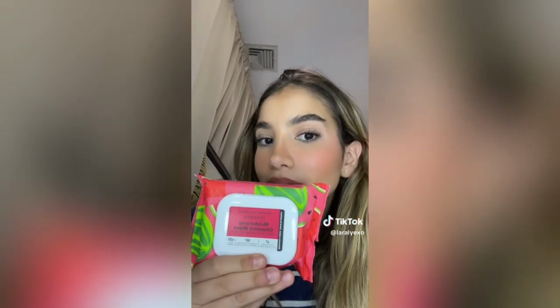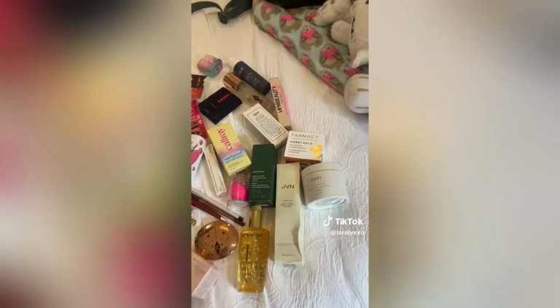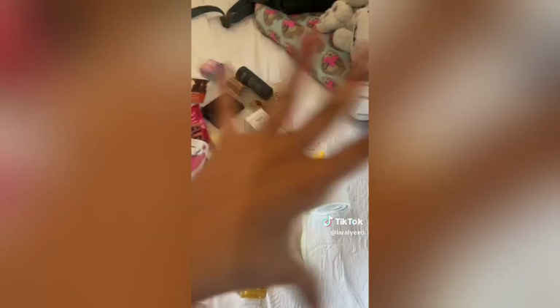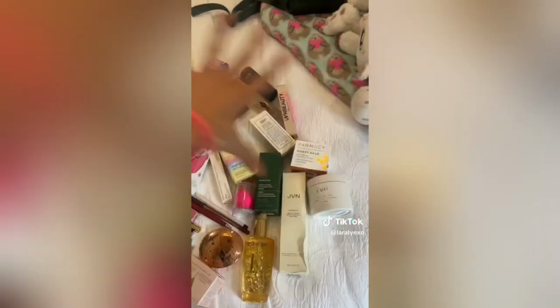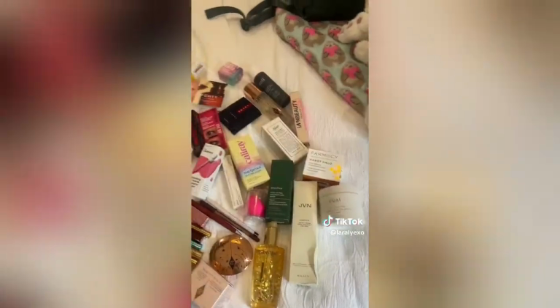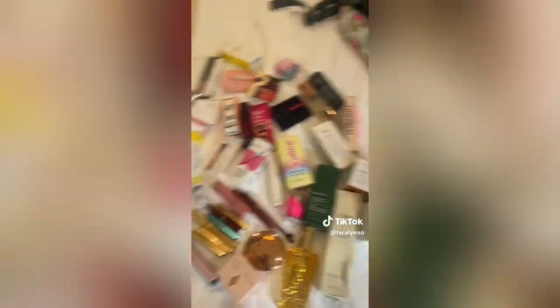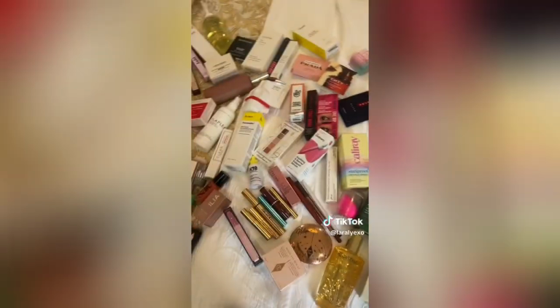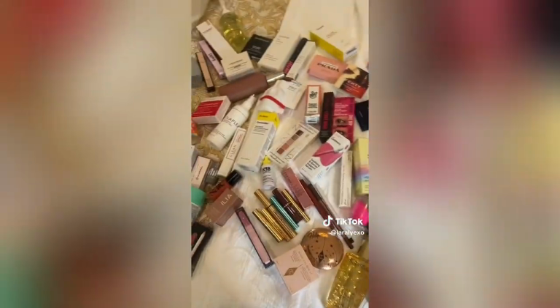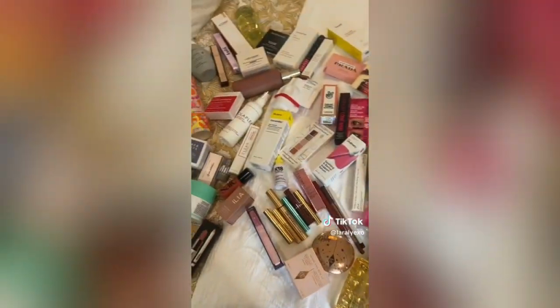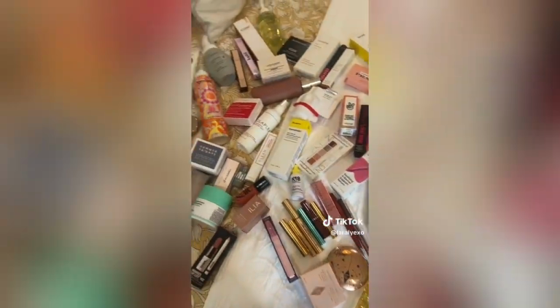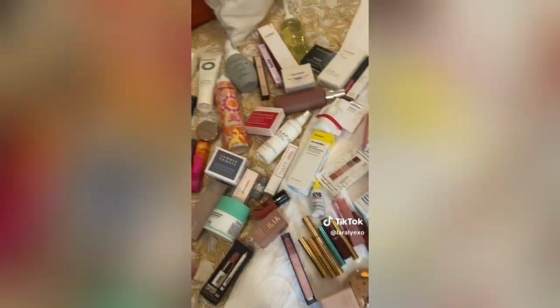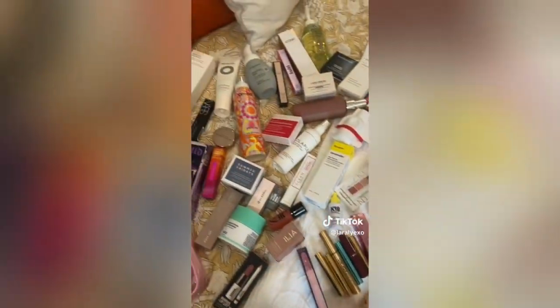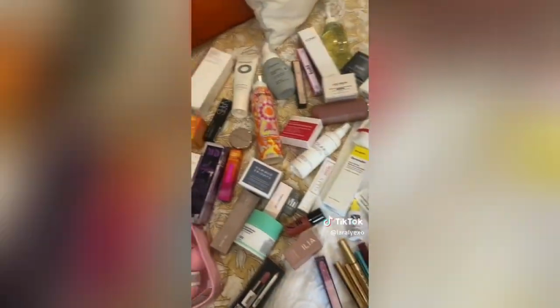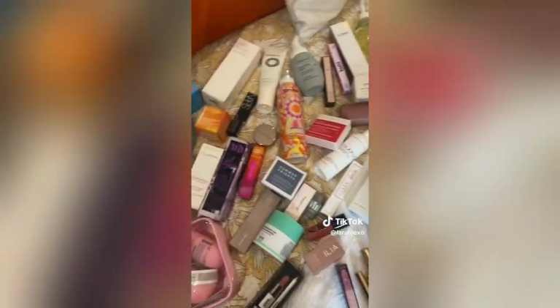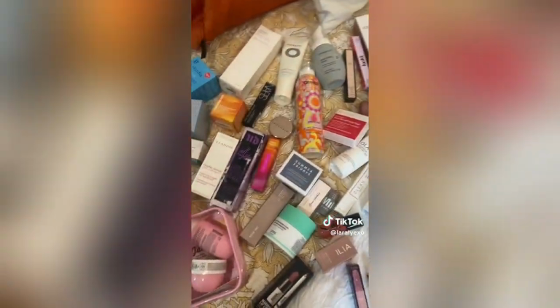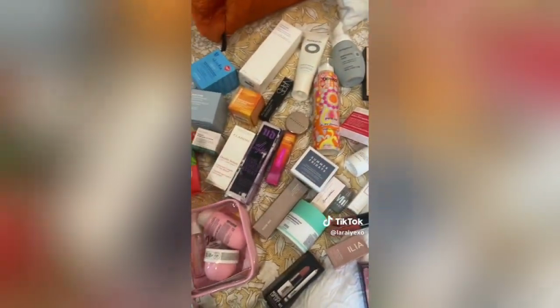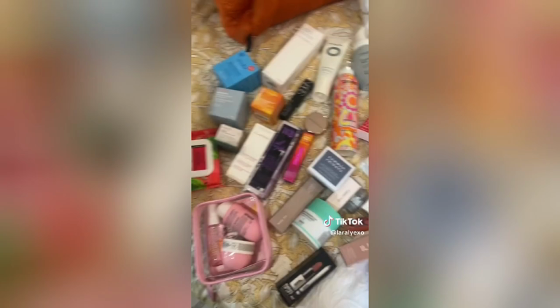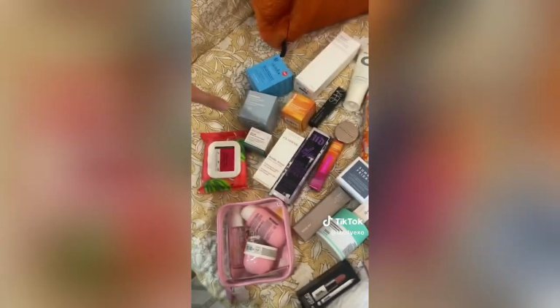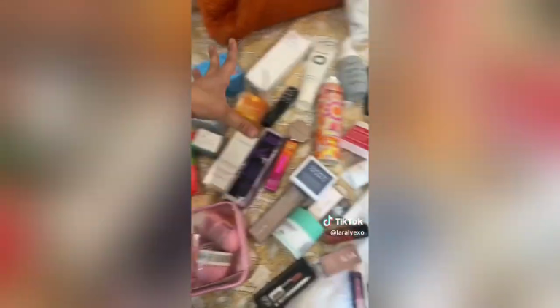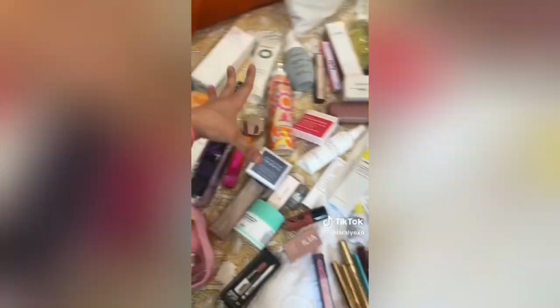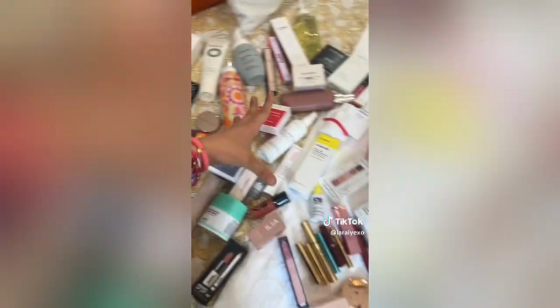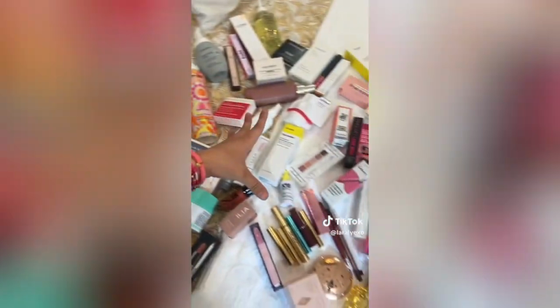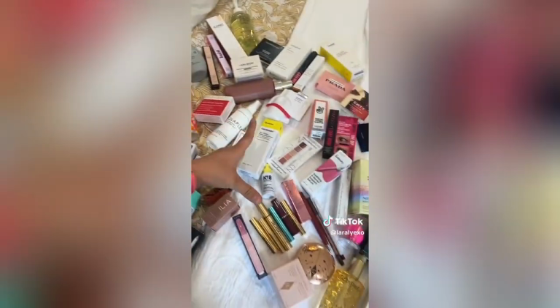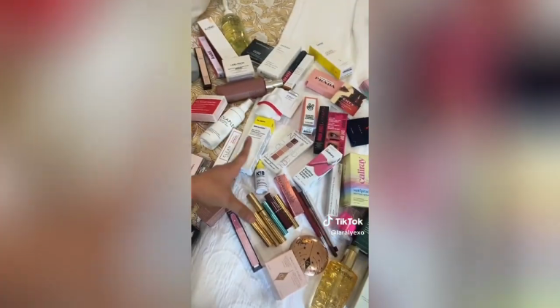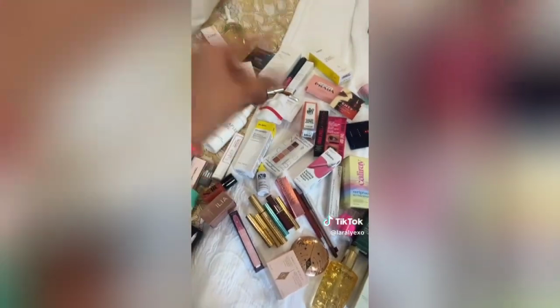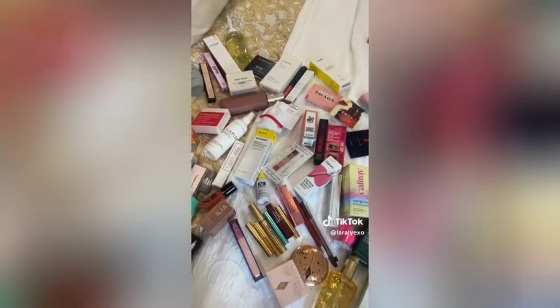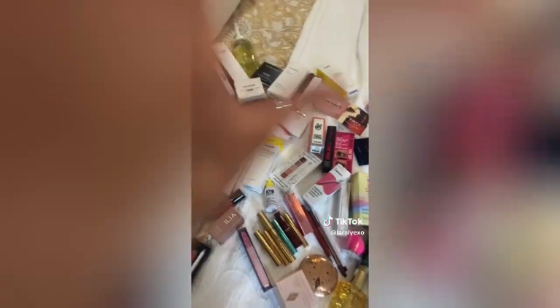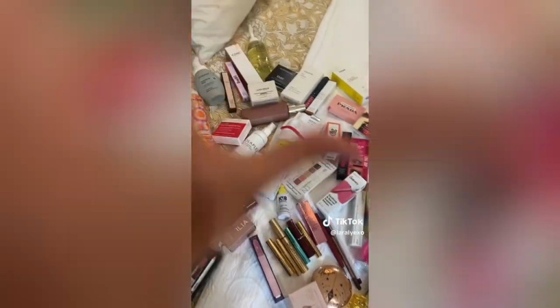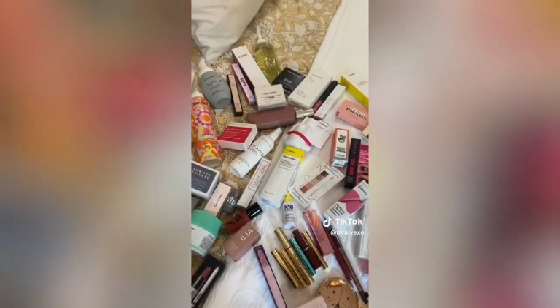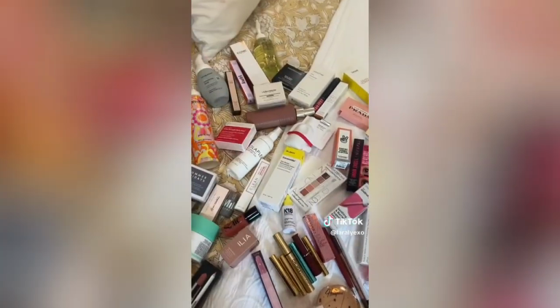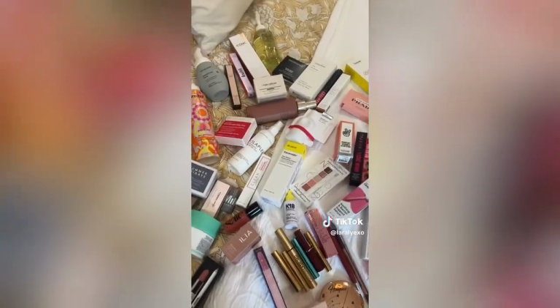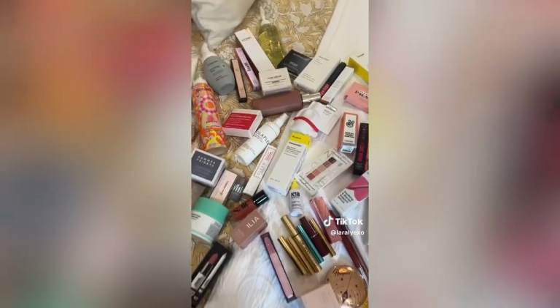I placed all the products out so you could see better — and this is literally the best day of my life. Nothing compares to this.